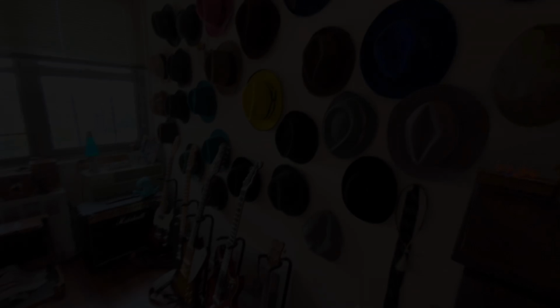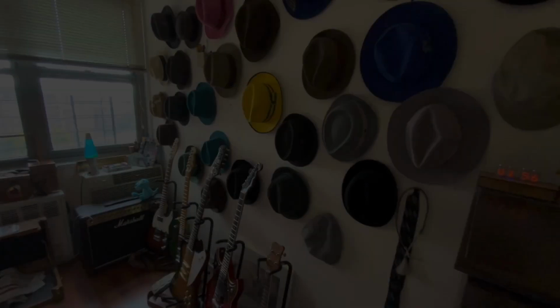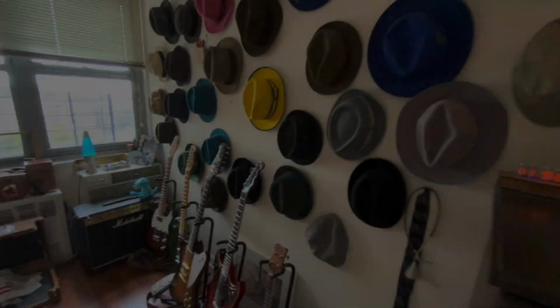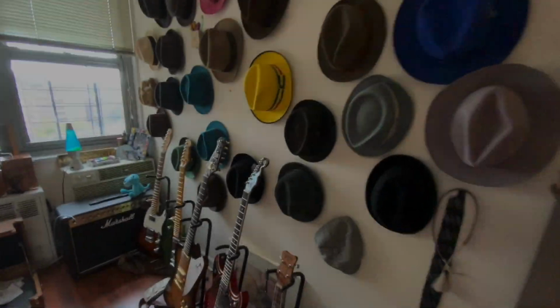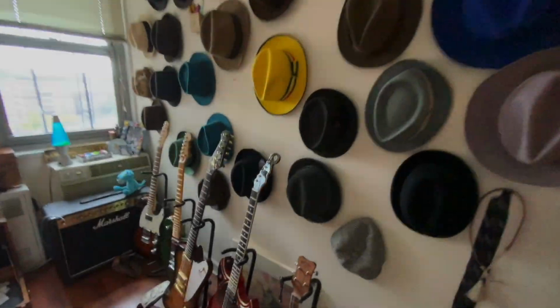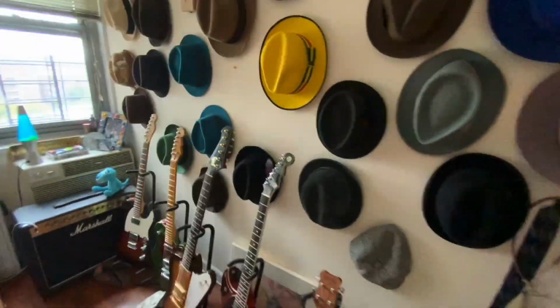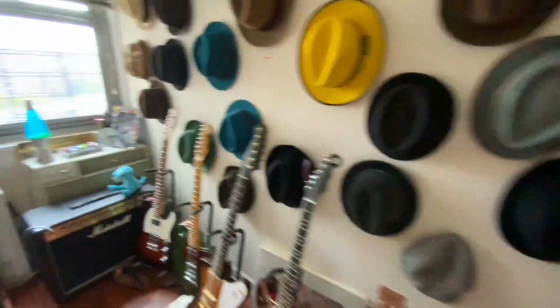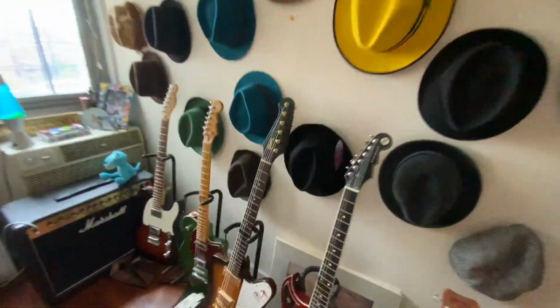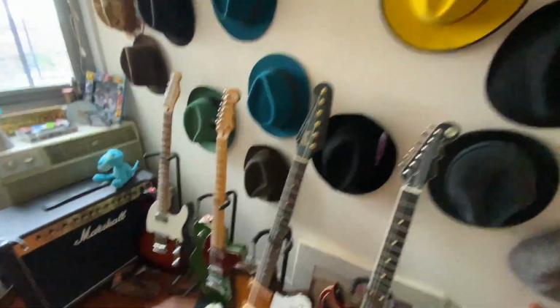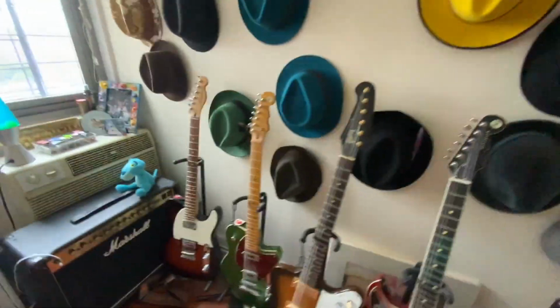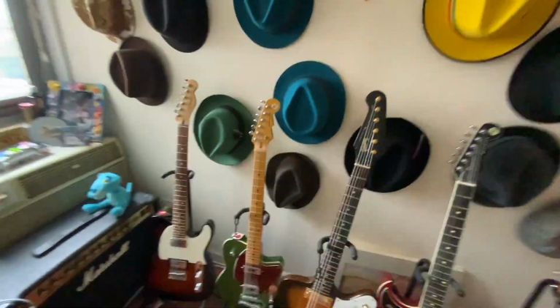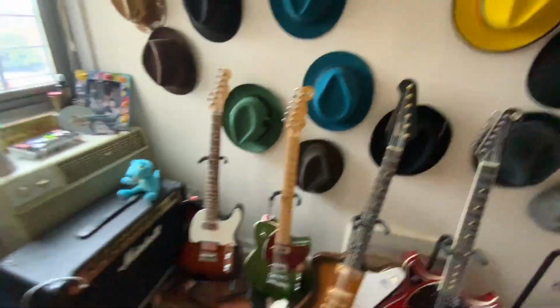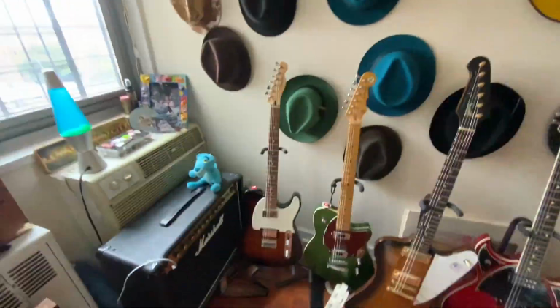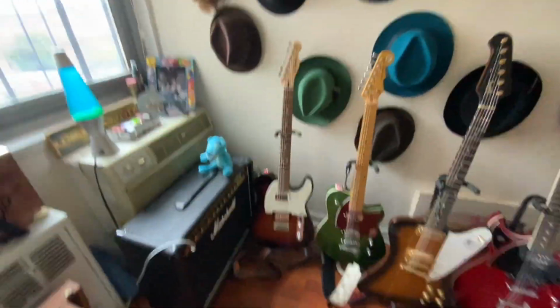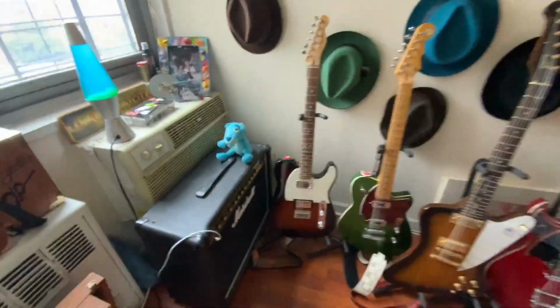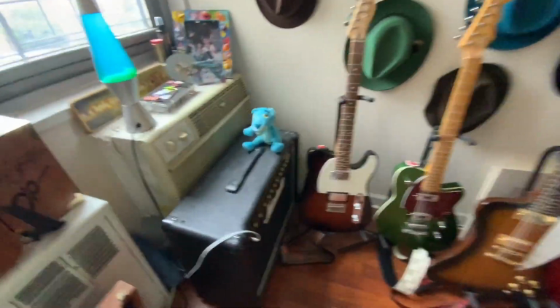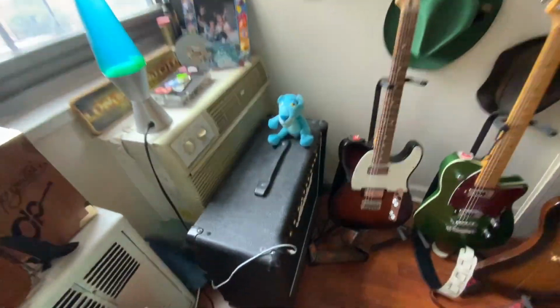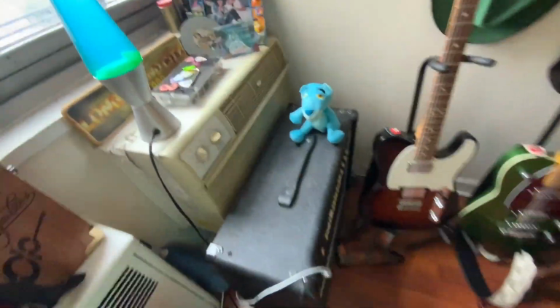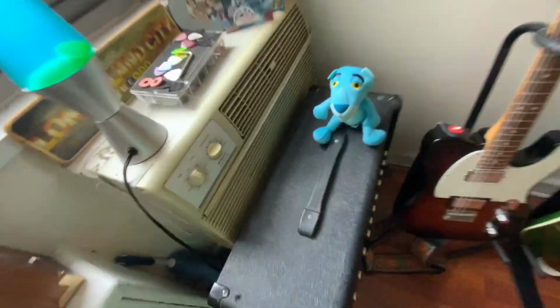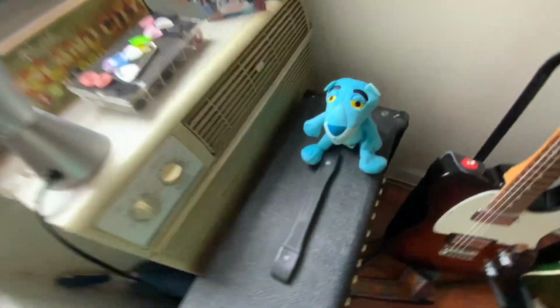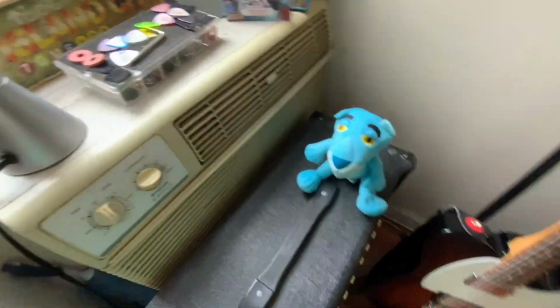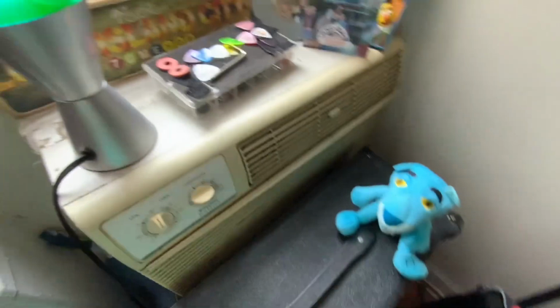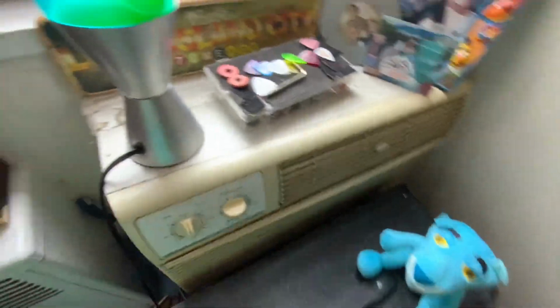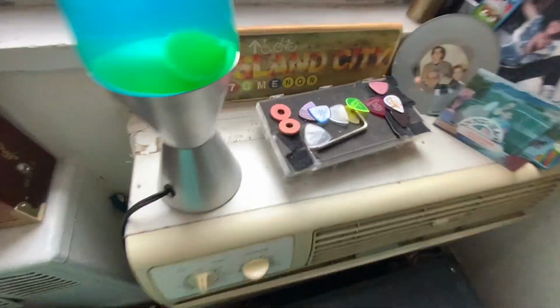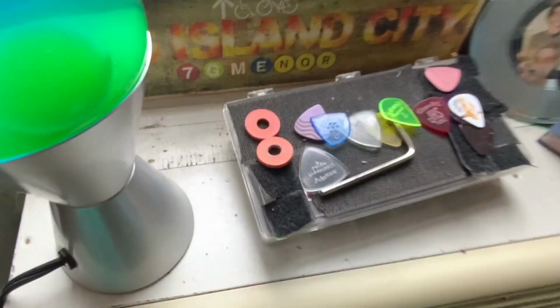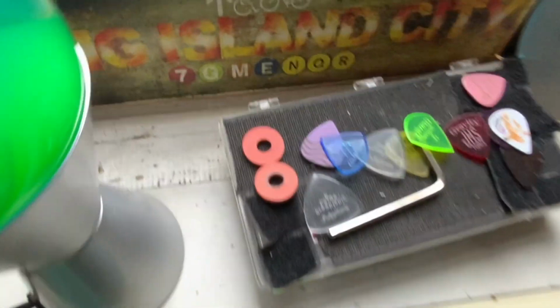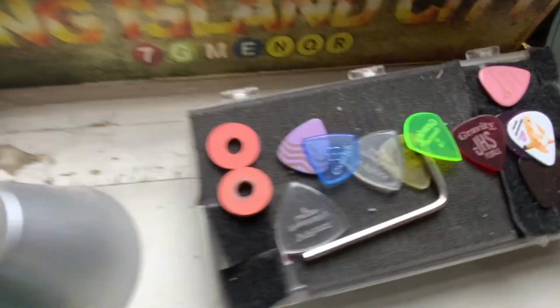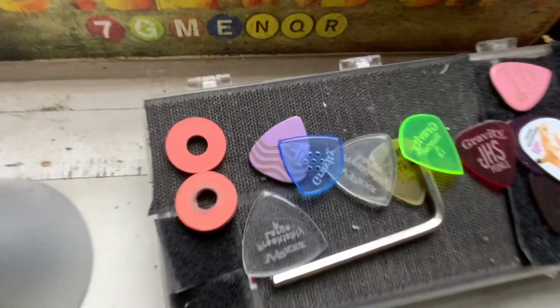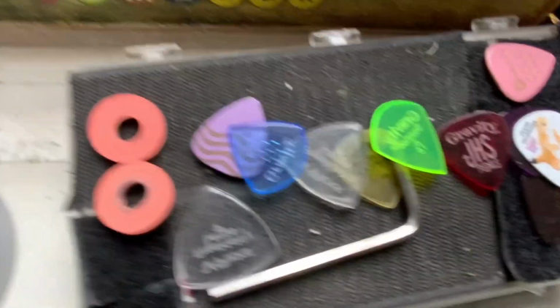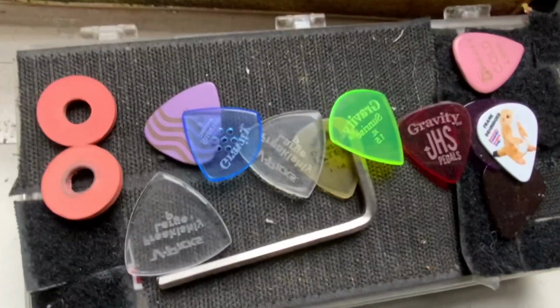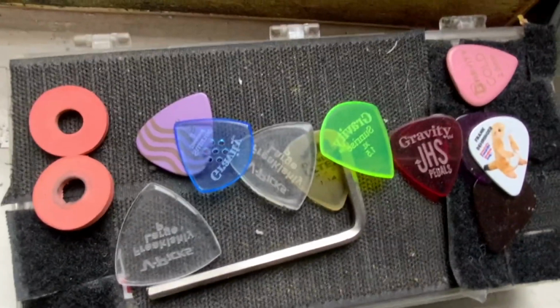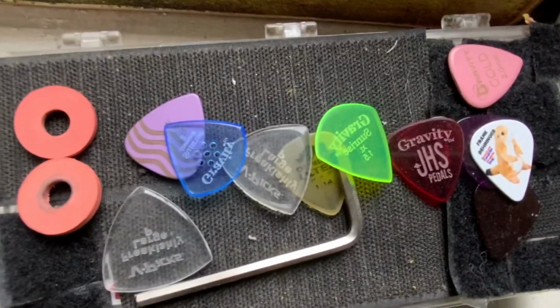Let's do a tour of the room. Some guitar picks.